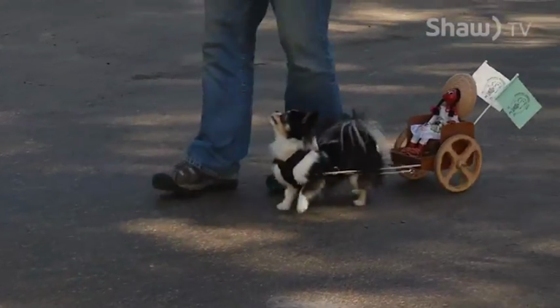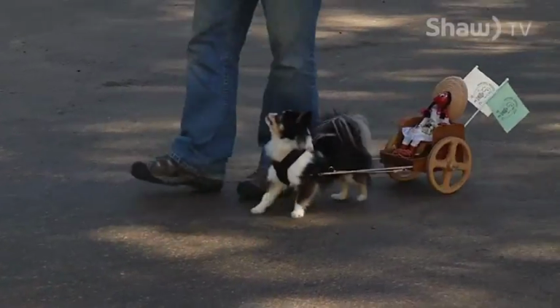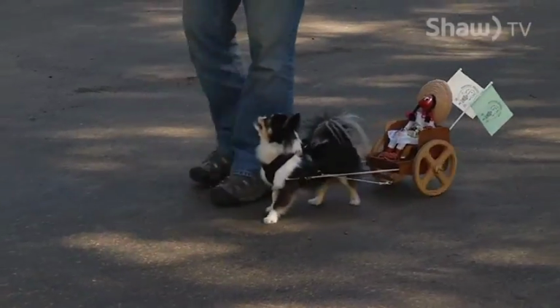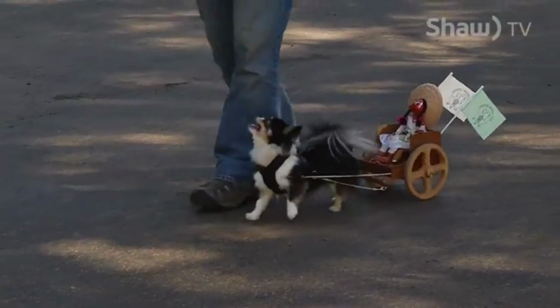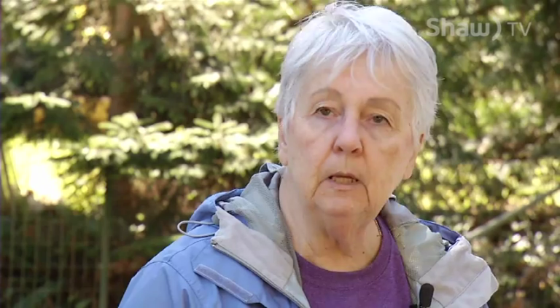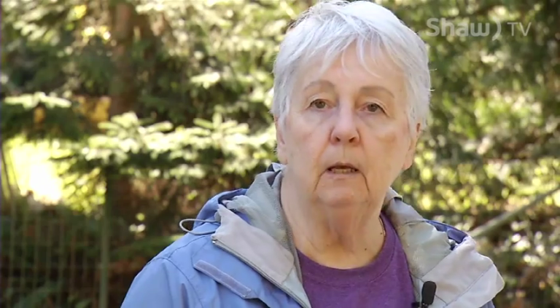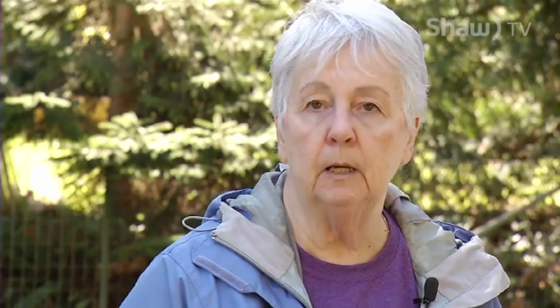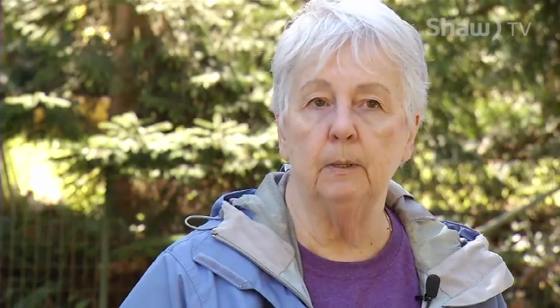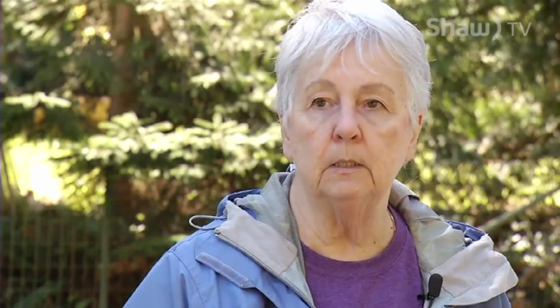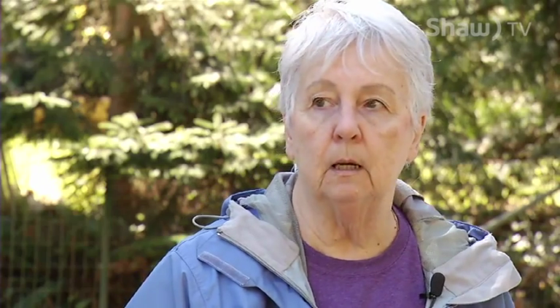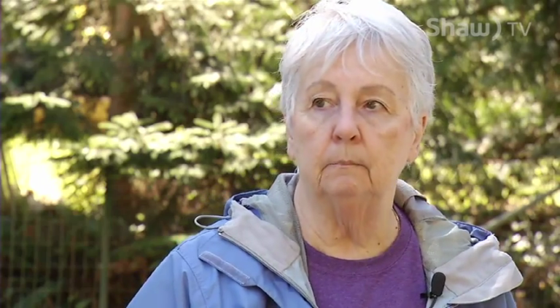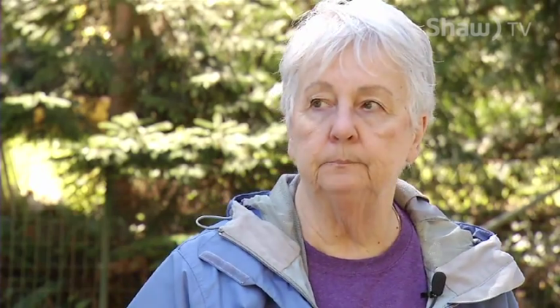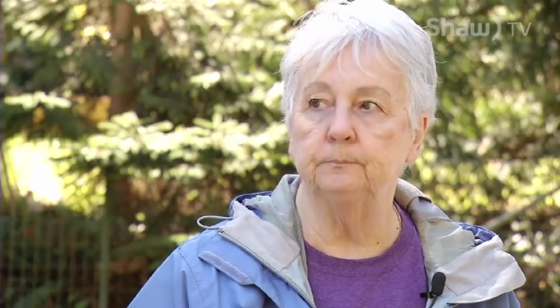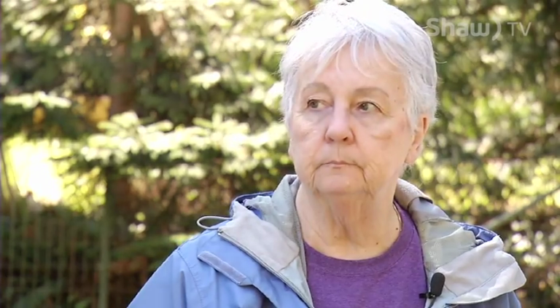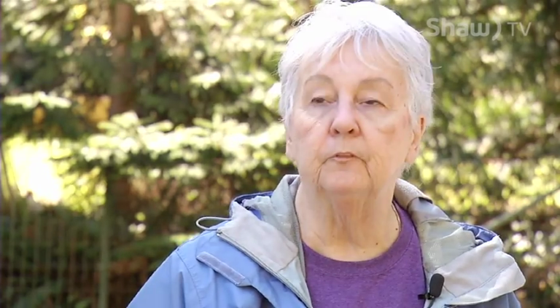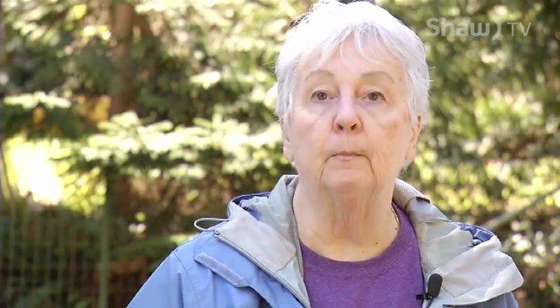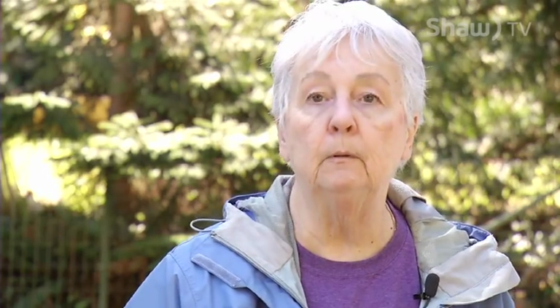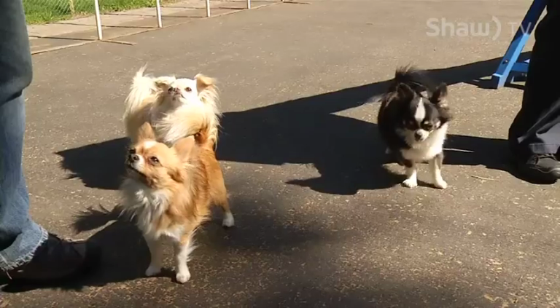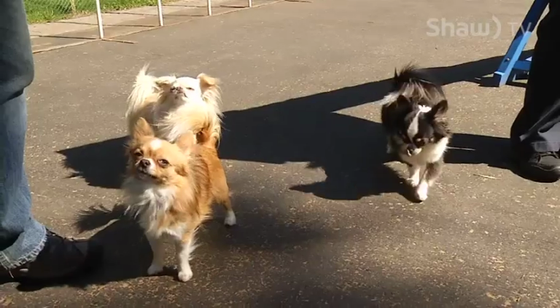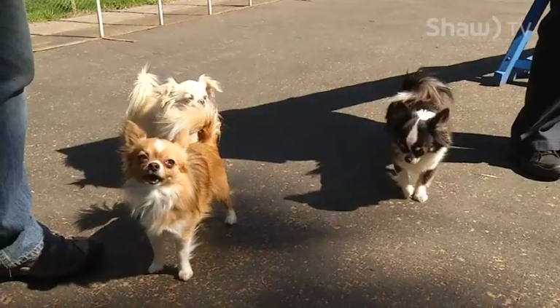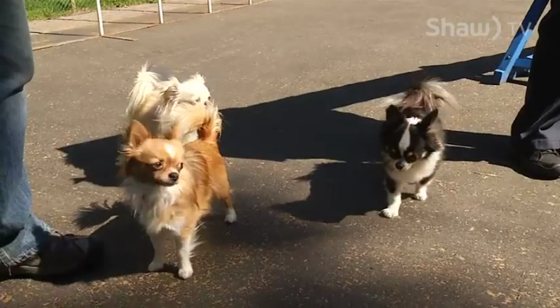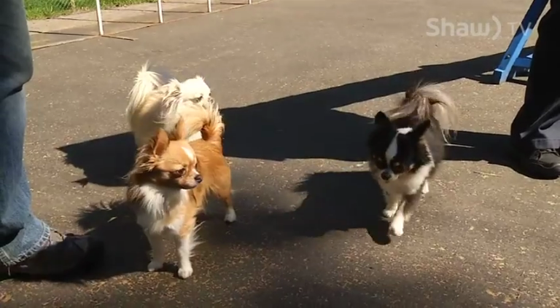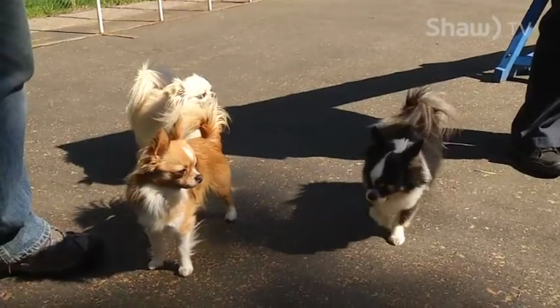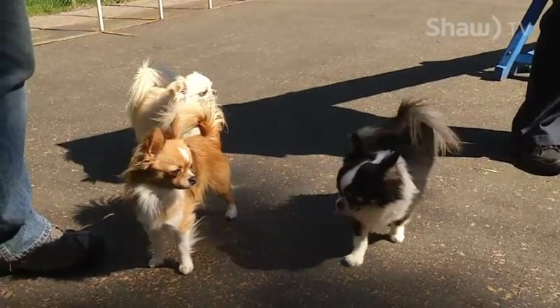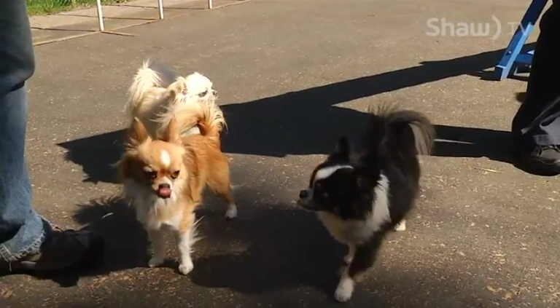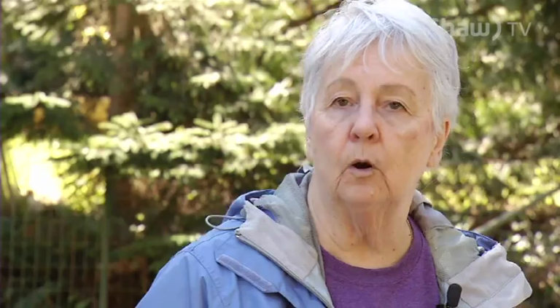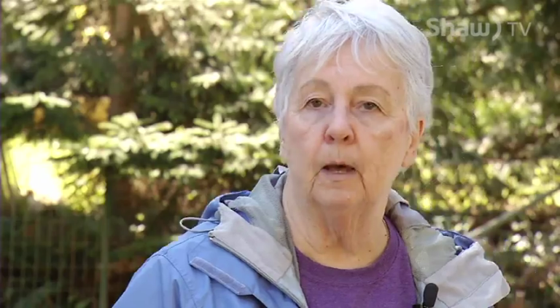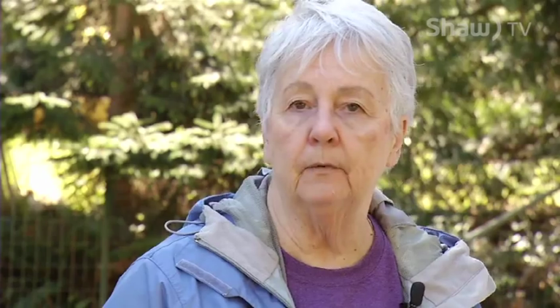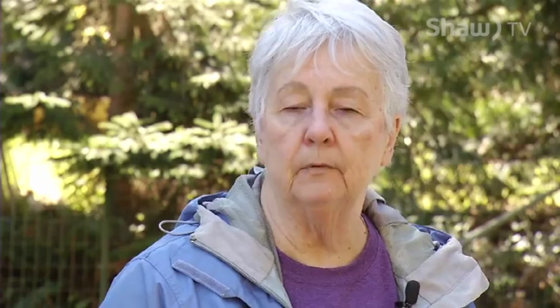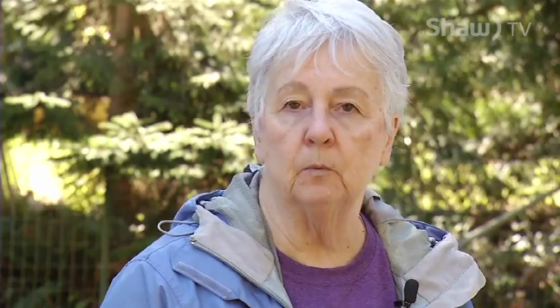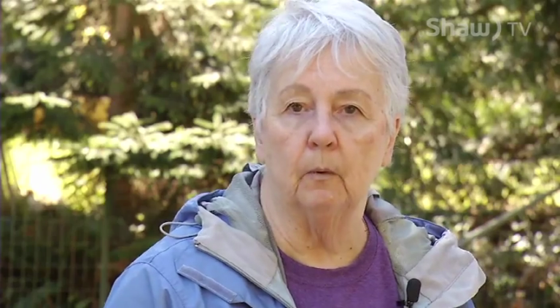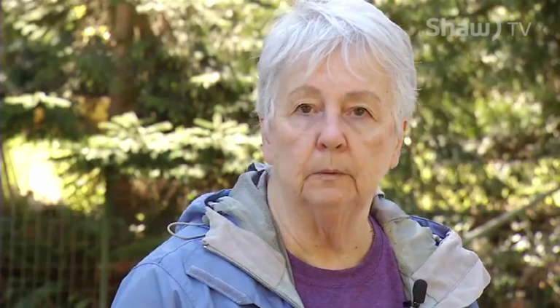They can be a little bit verbal. You don't need a doorbell if you have a Chihuahua.